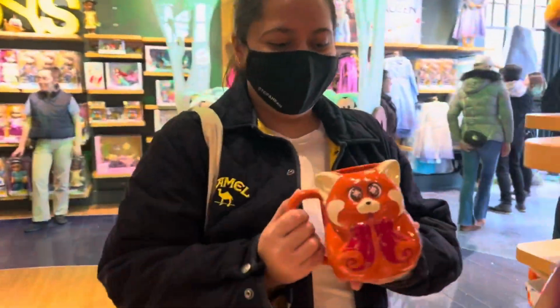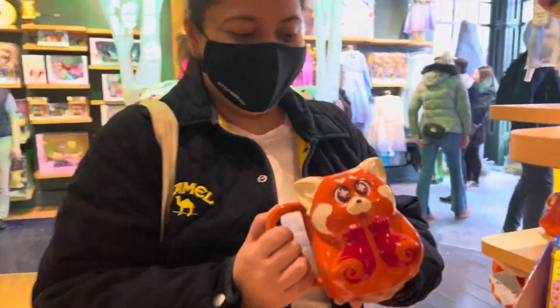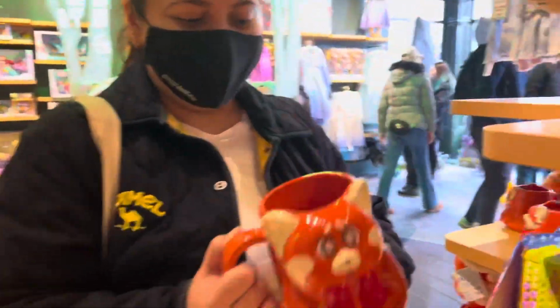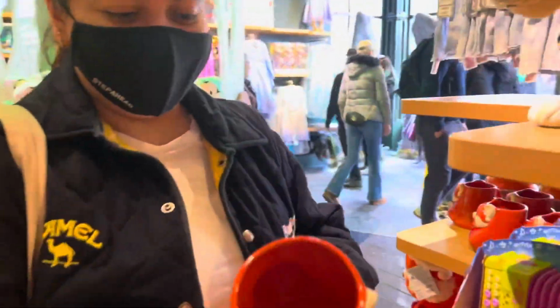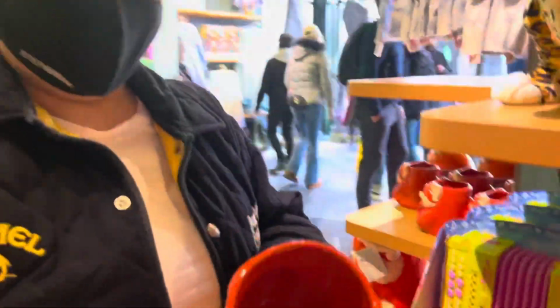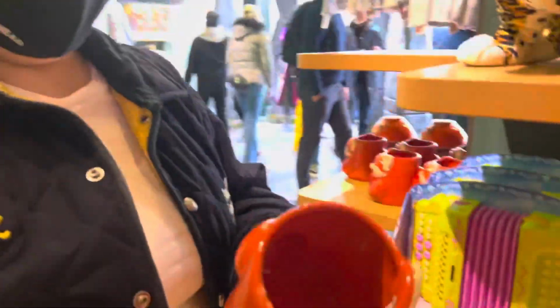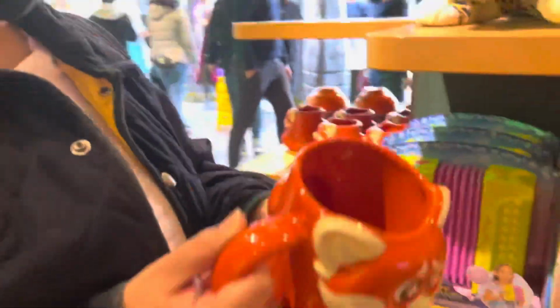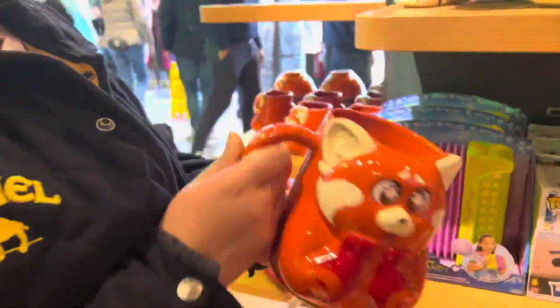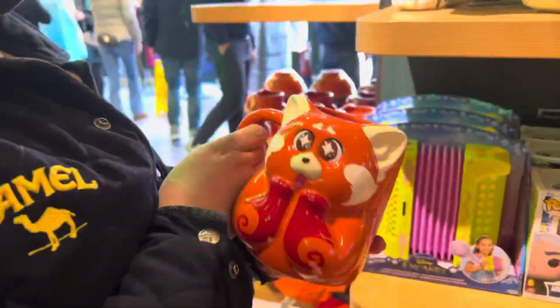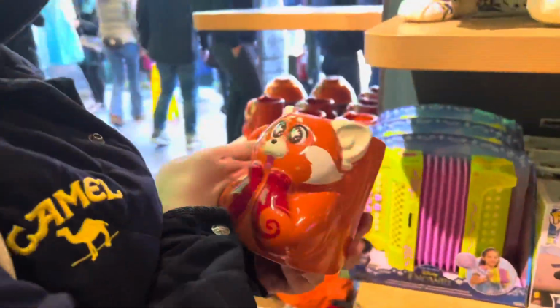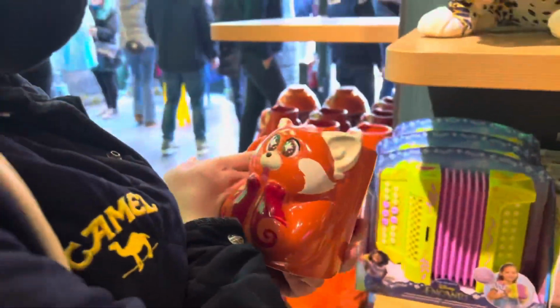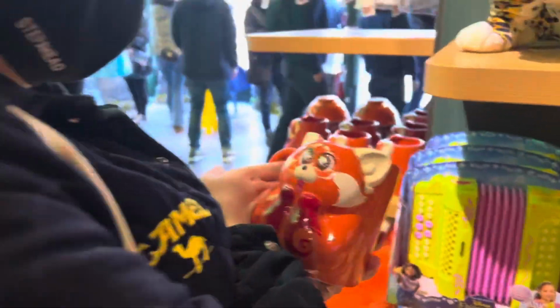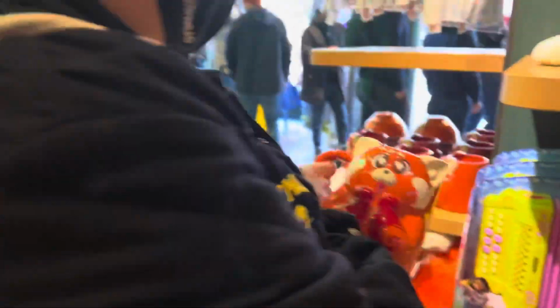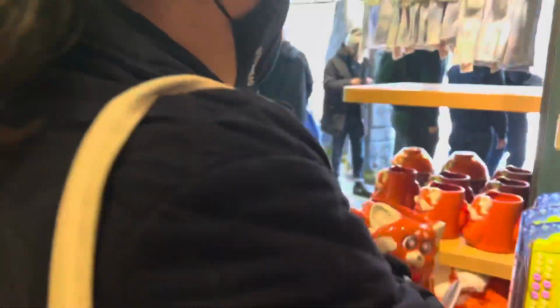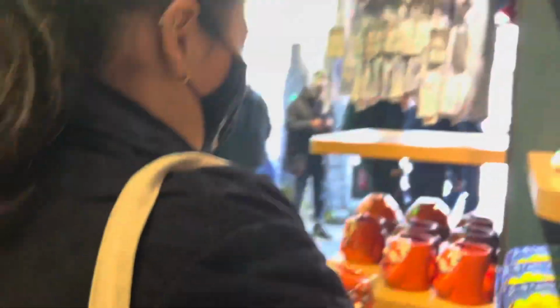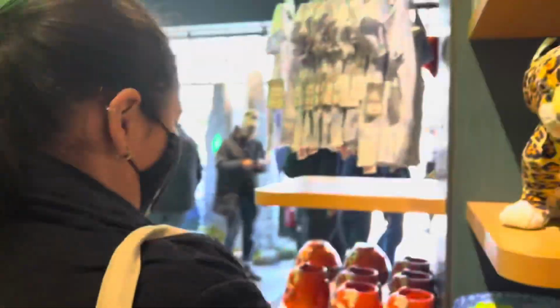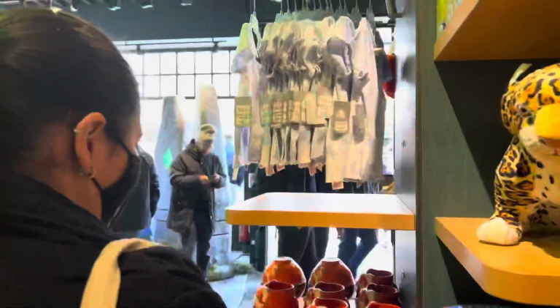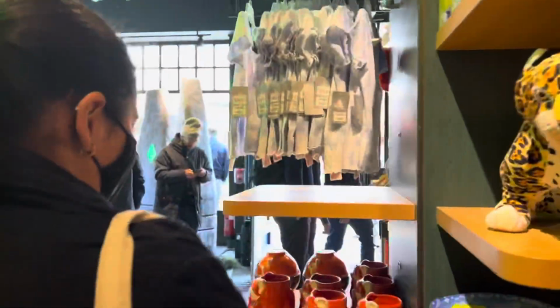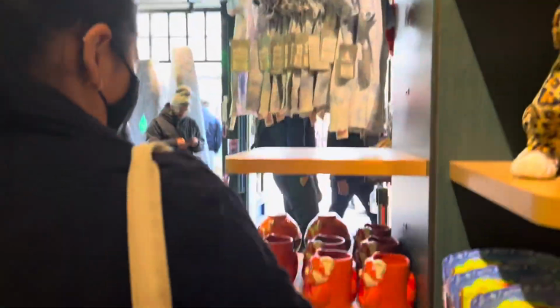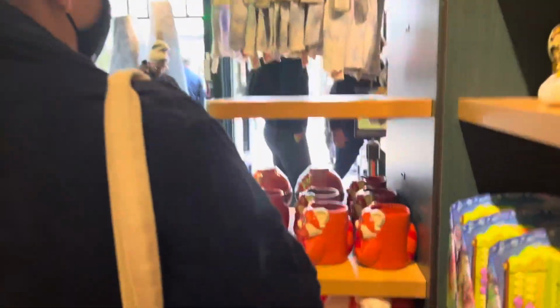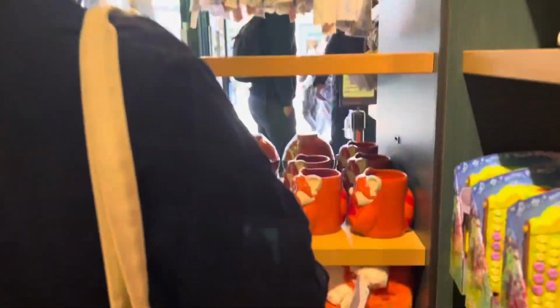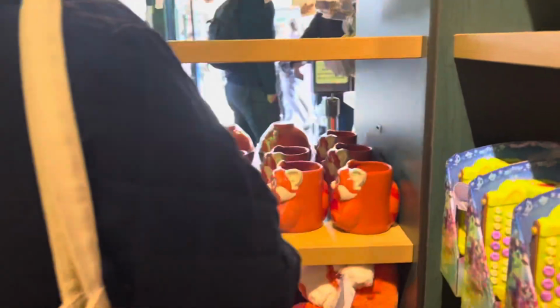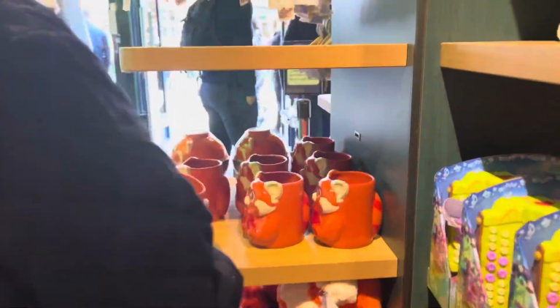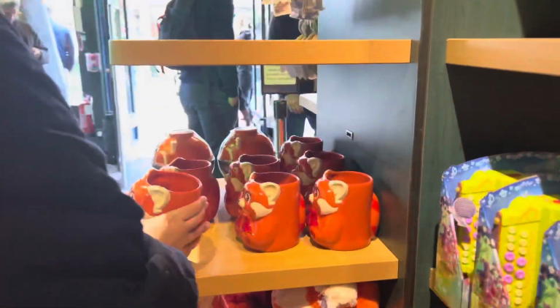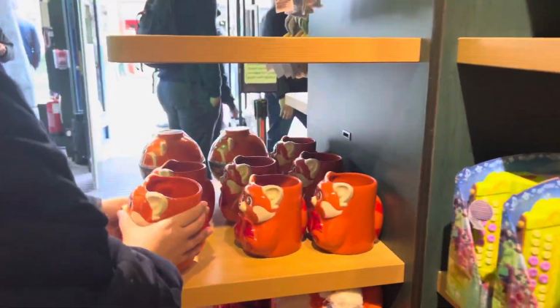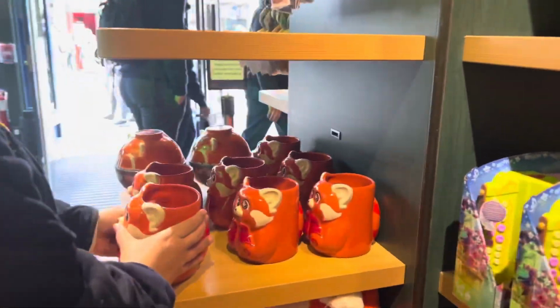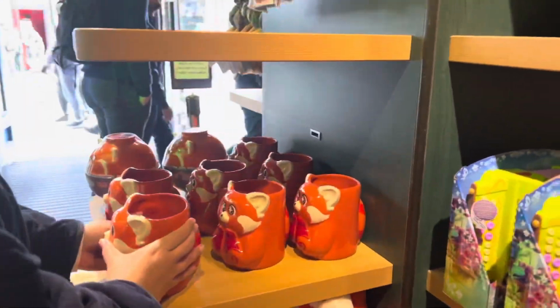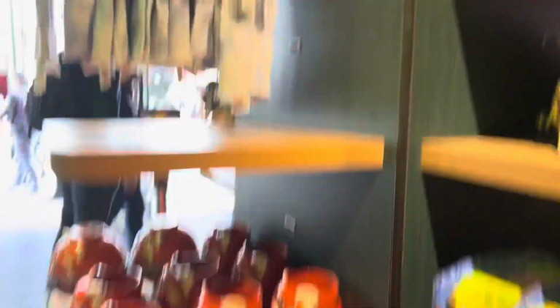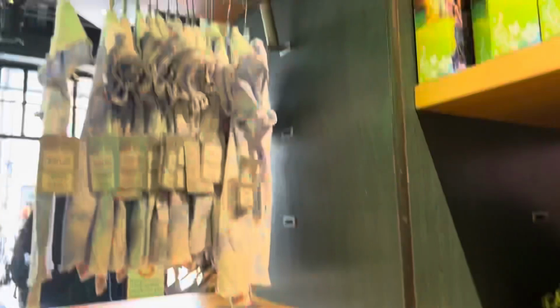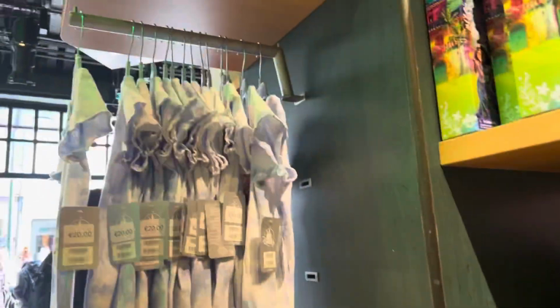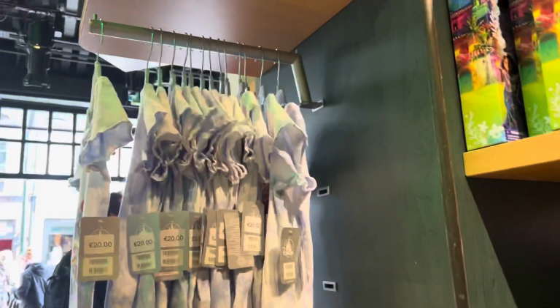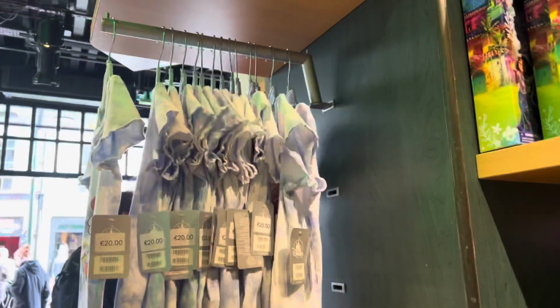That's an adorable mug. There's more, but it's not a lot.